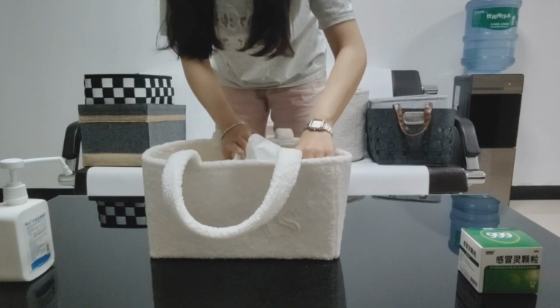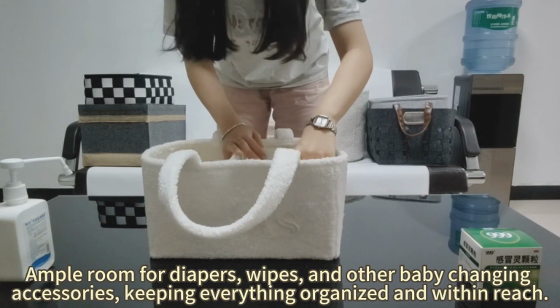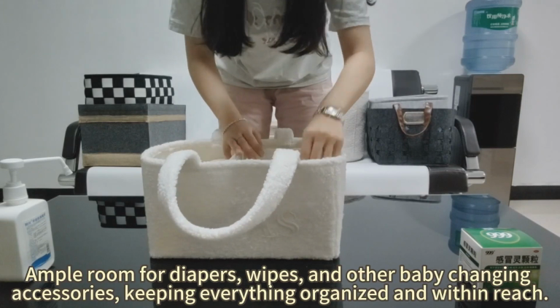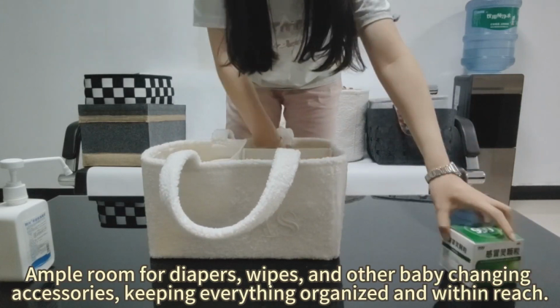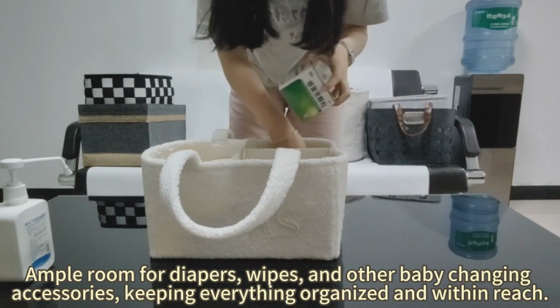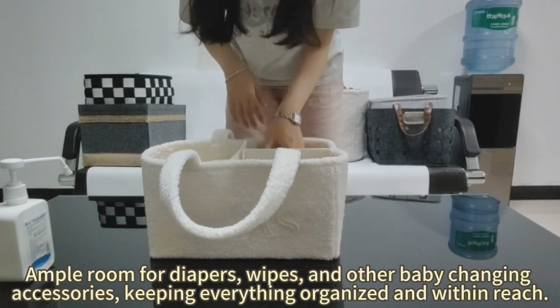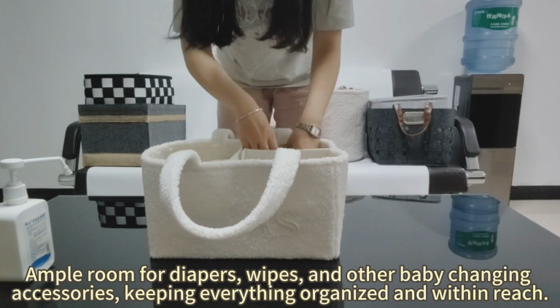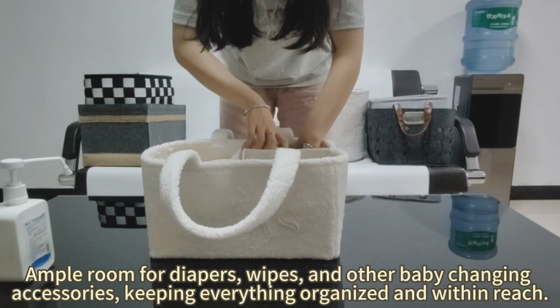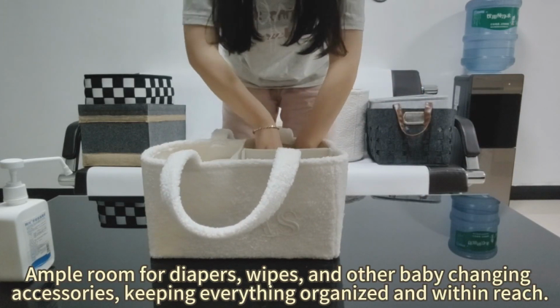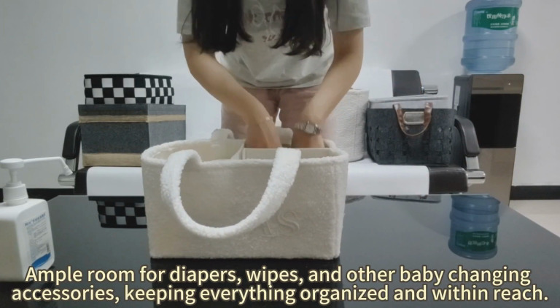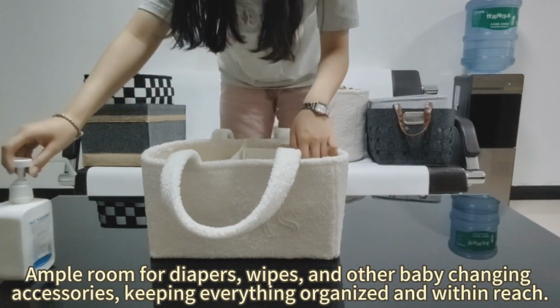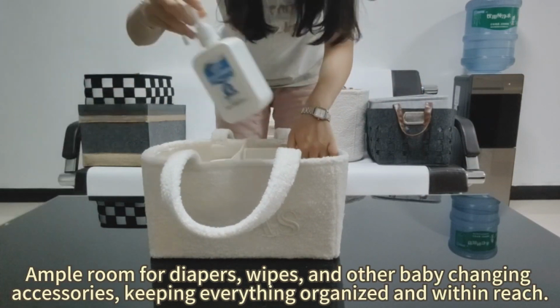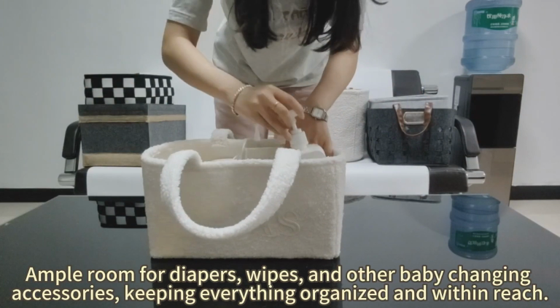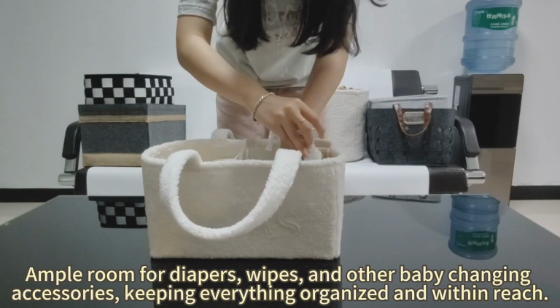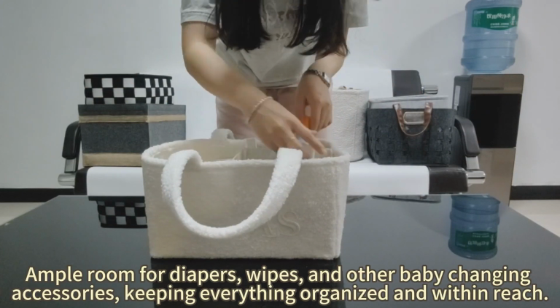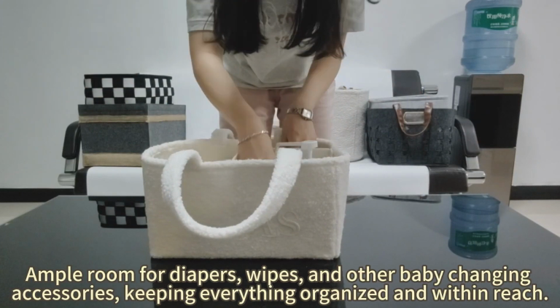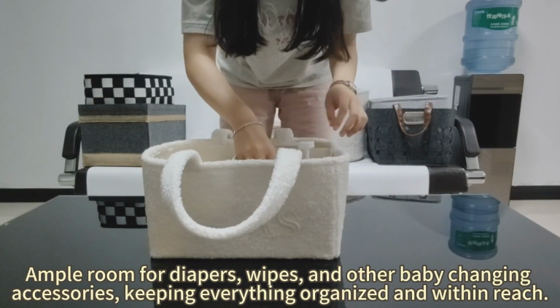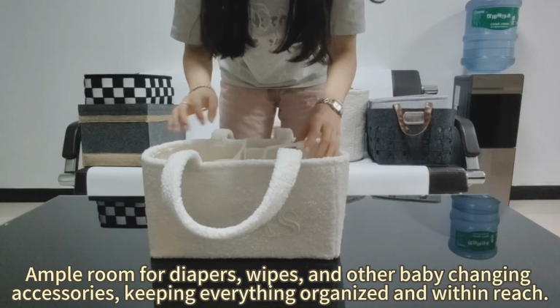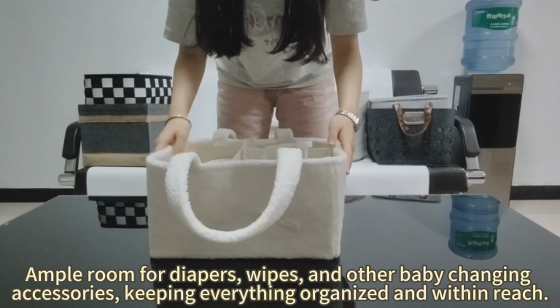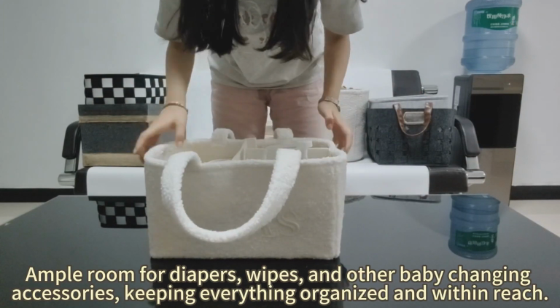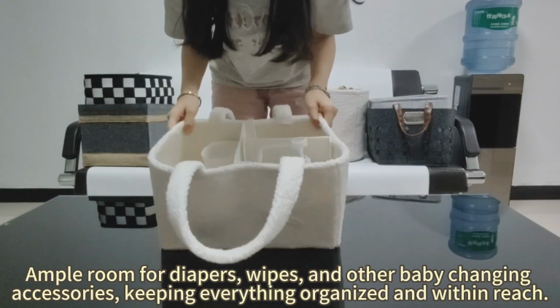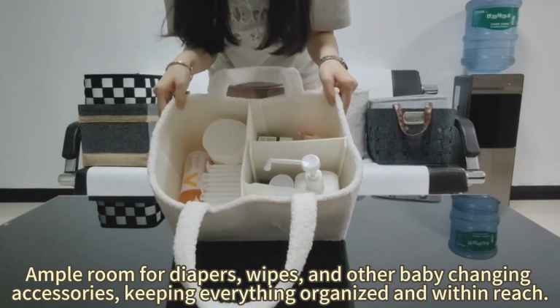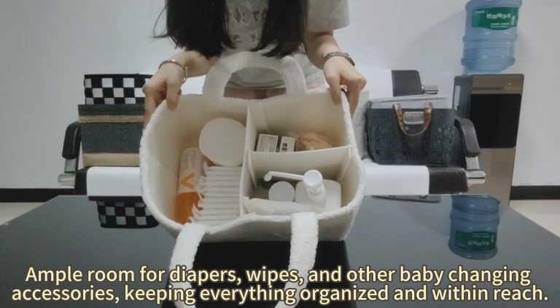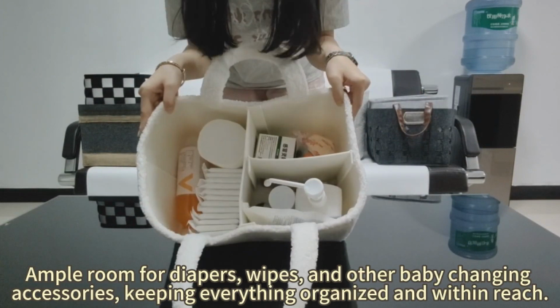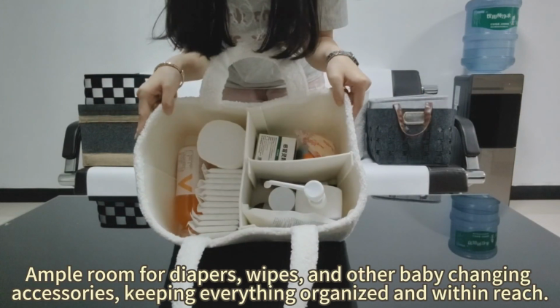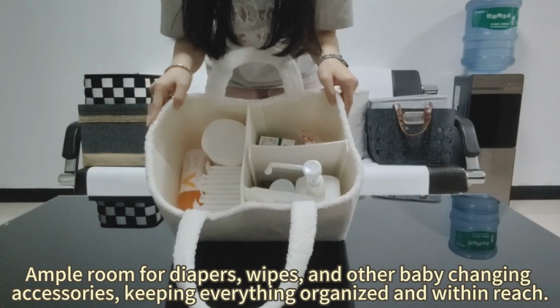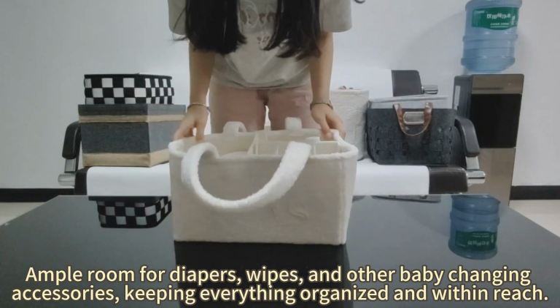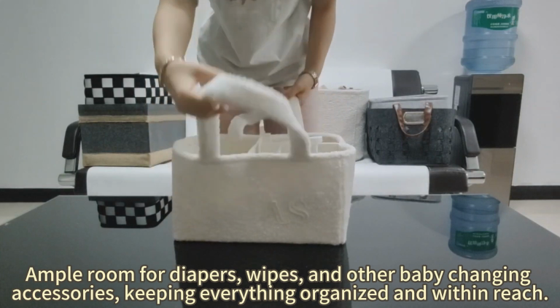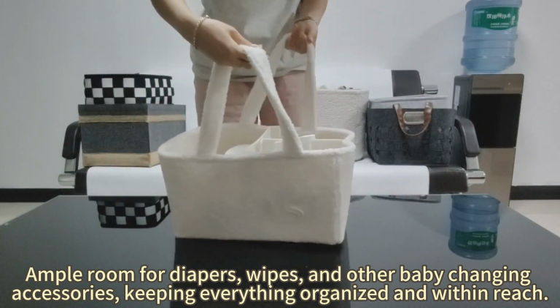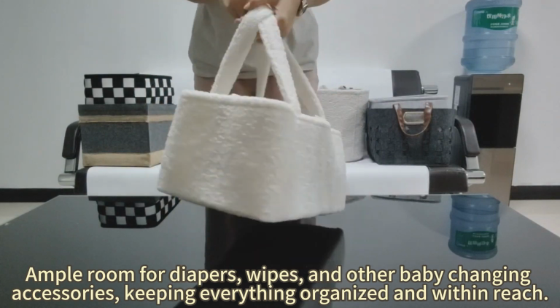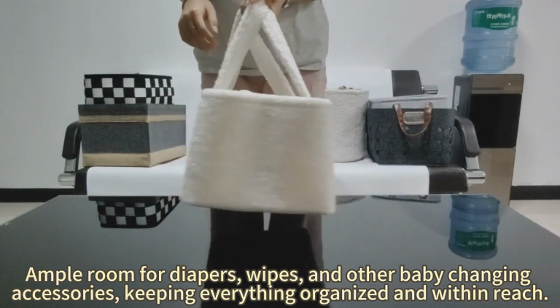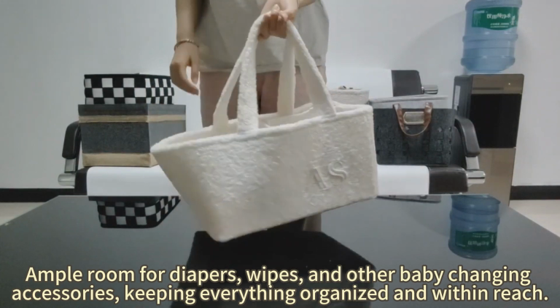Ample room for diapers, wipes, and other baby changing accessories, keeping everything organized and within reach.